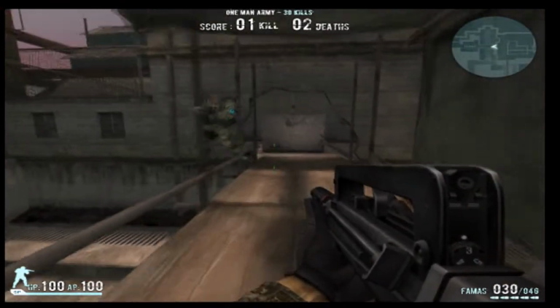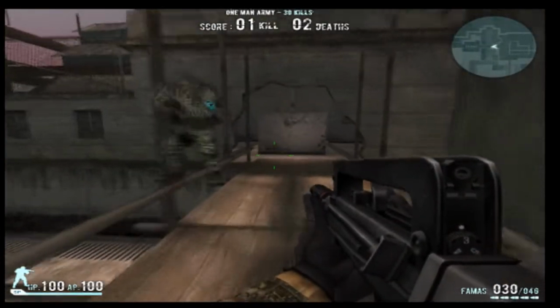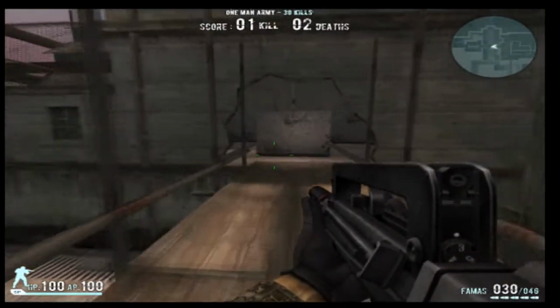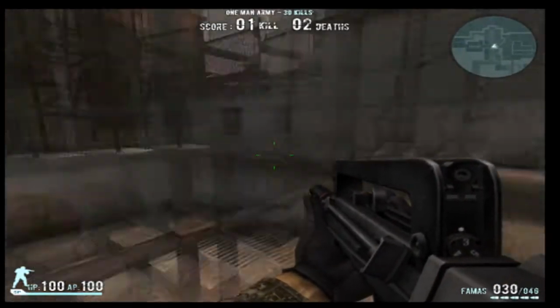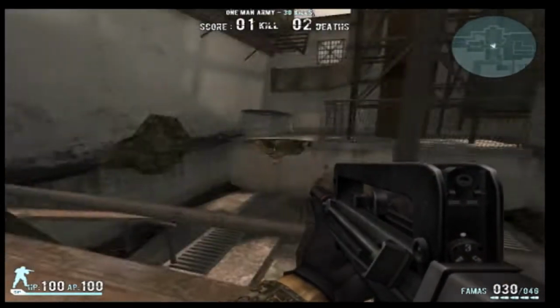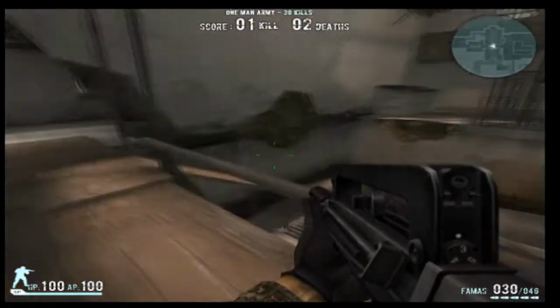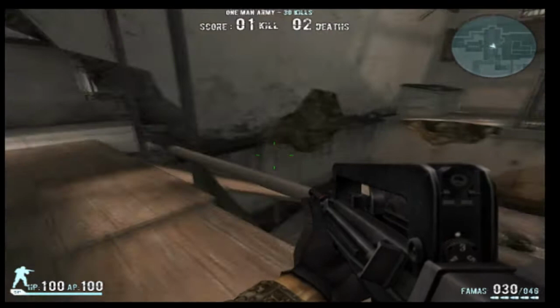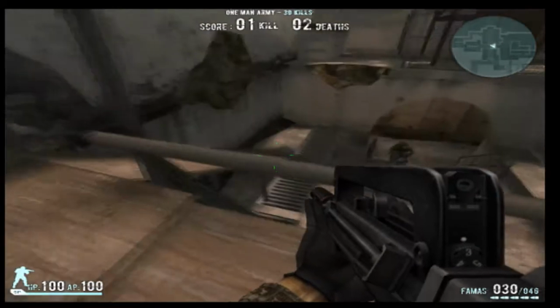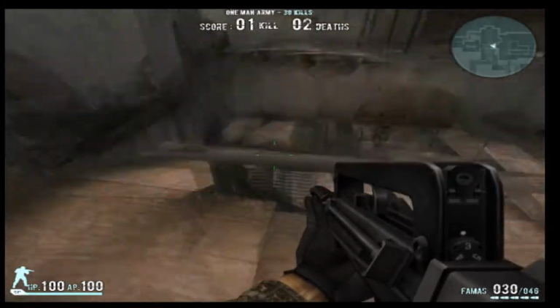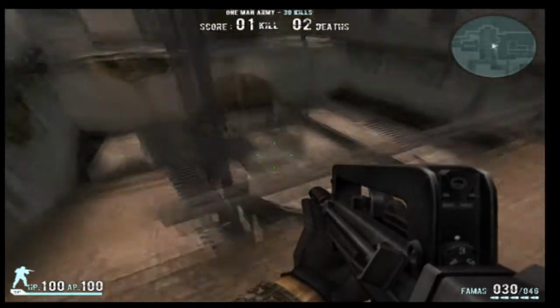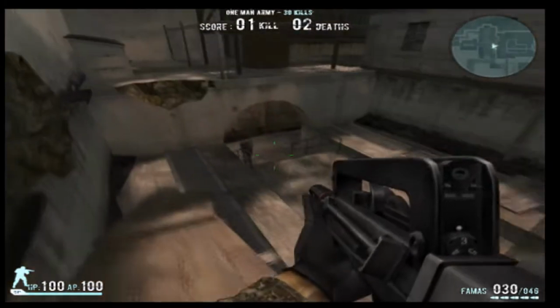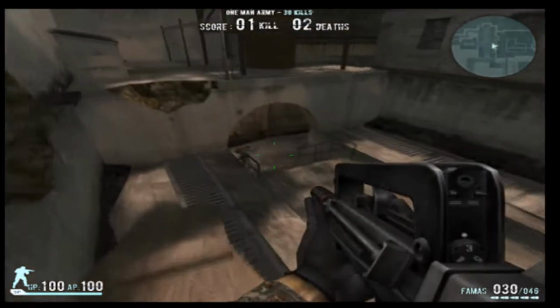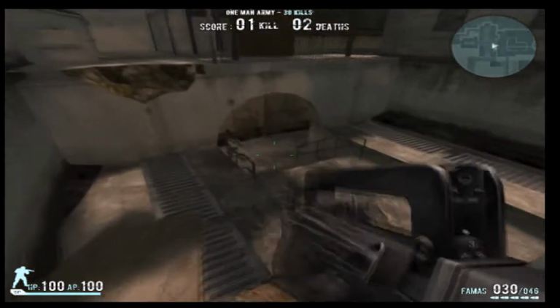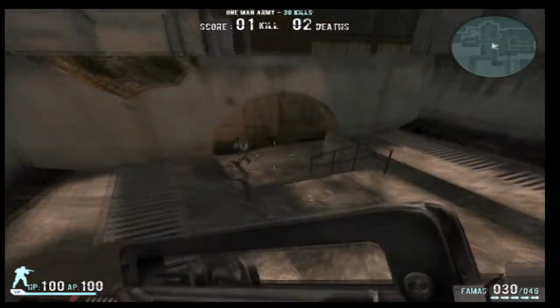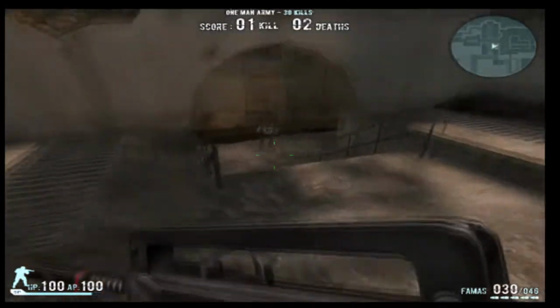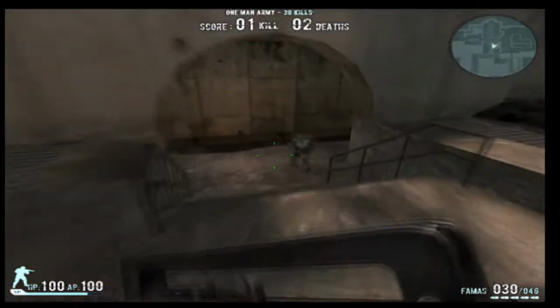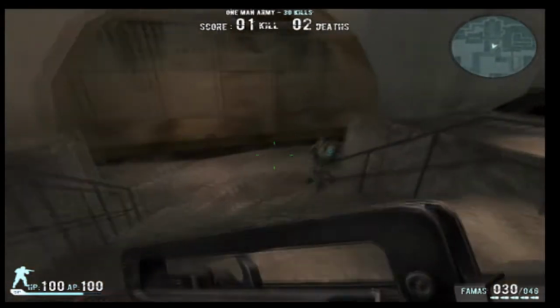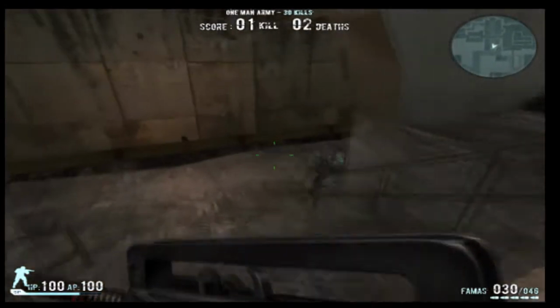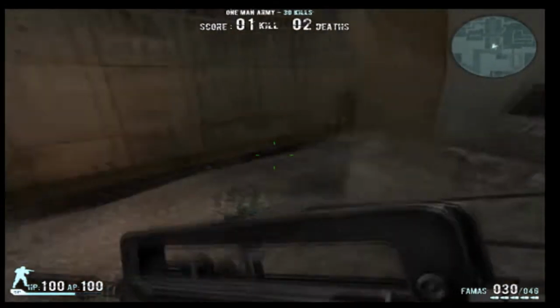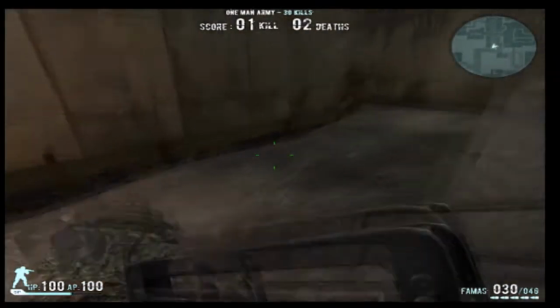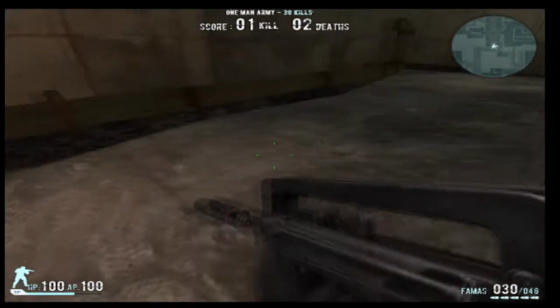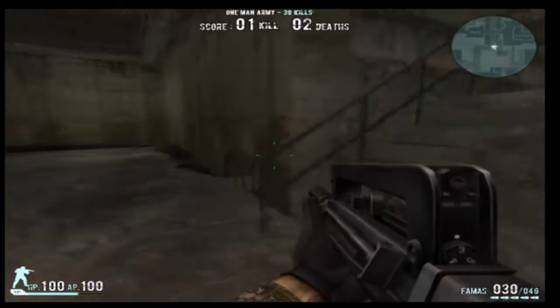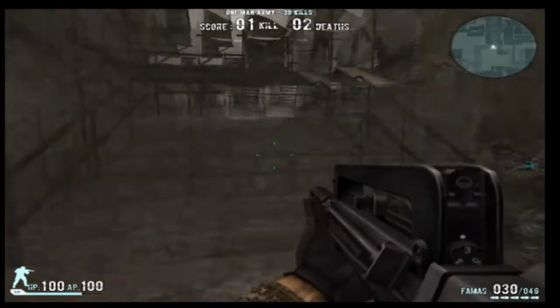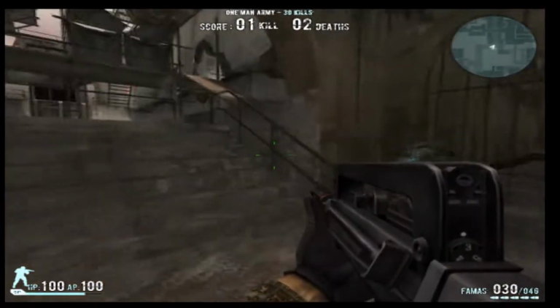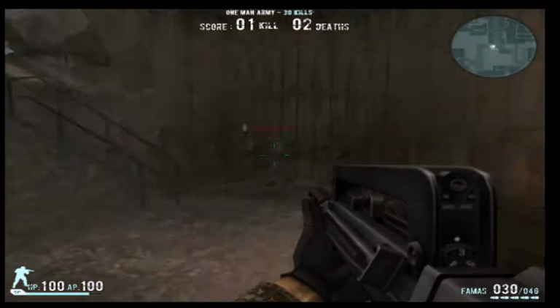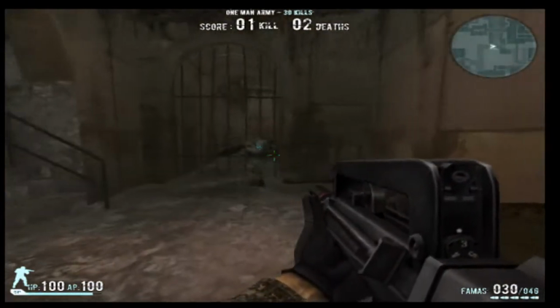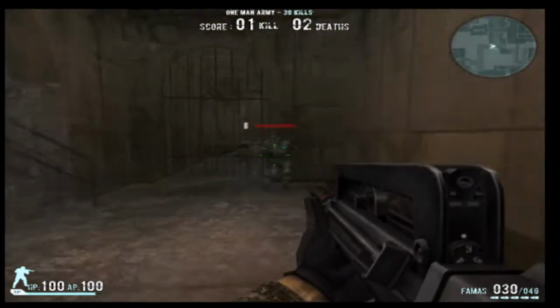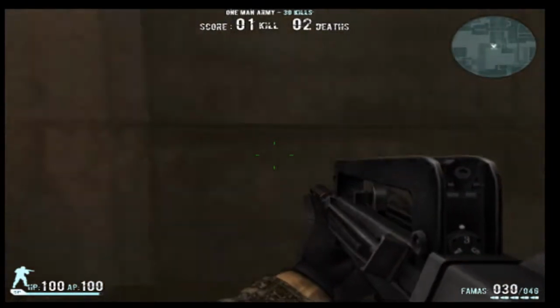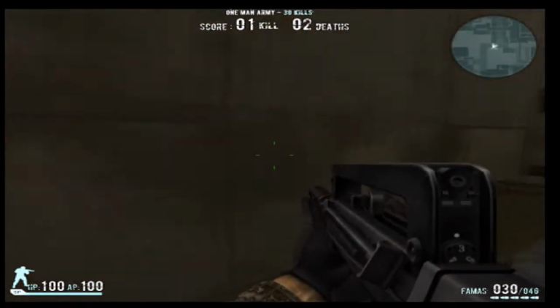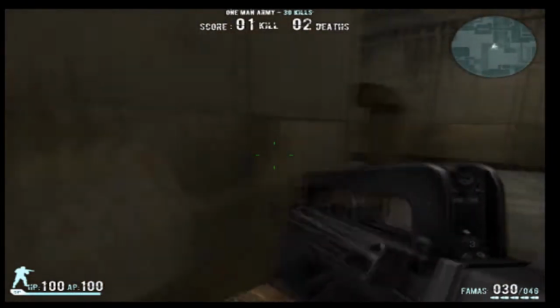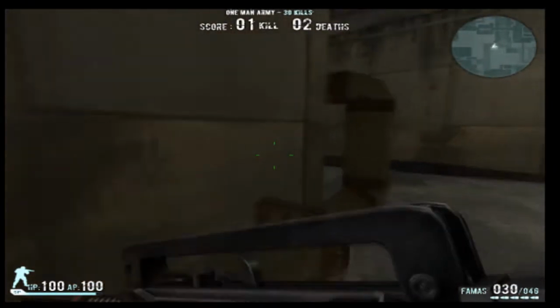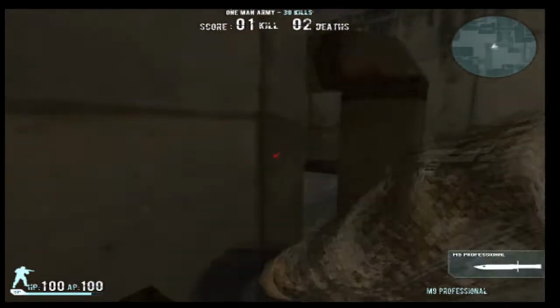Alright, and letter E, the sniper, is going to be in courtyard for the first 20 seconds, and I'll tell you what he does later.